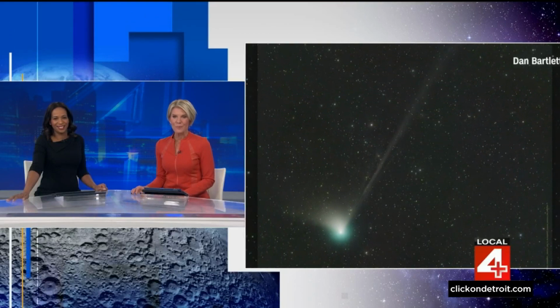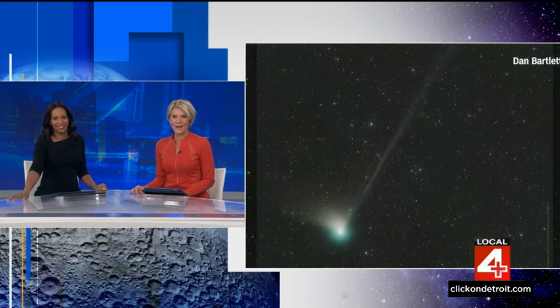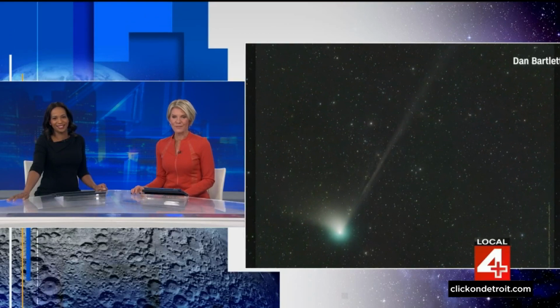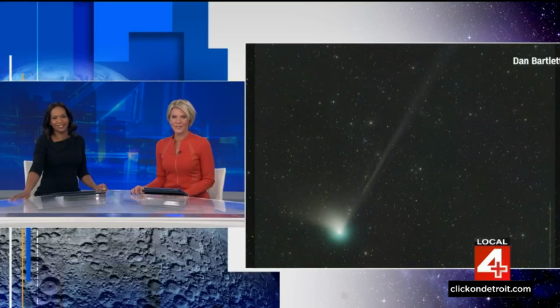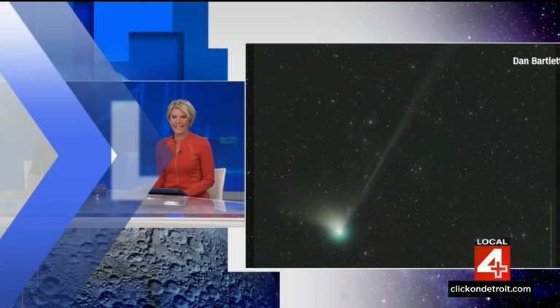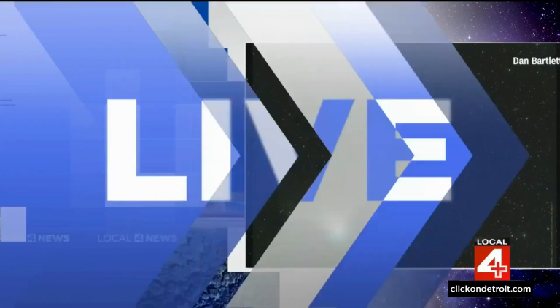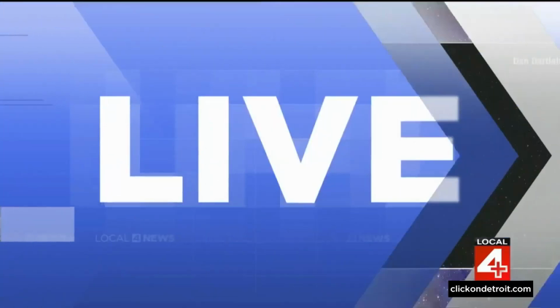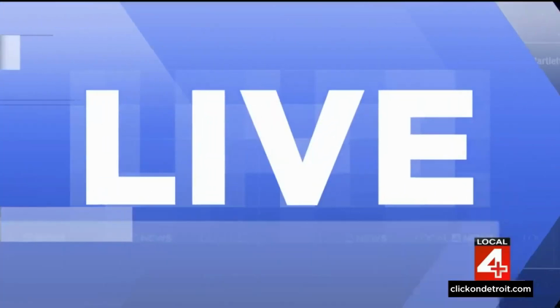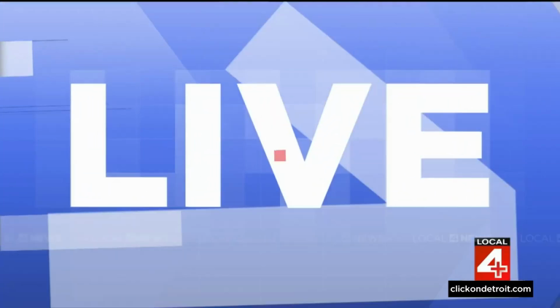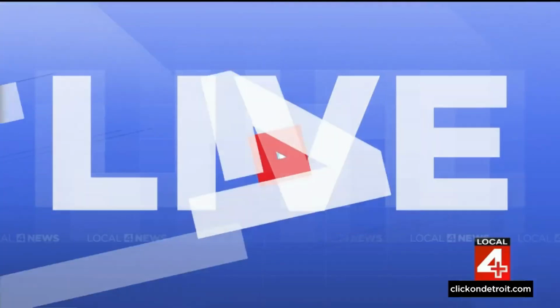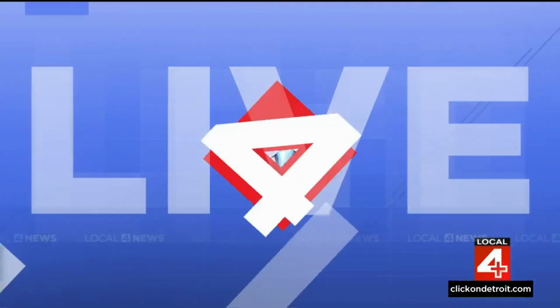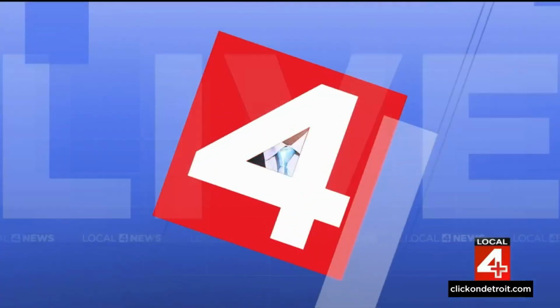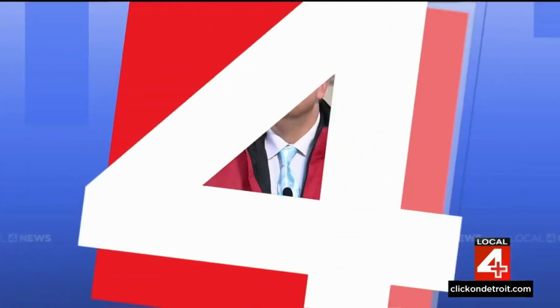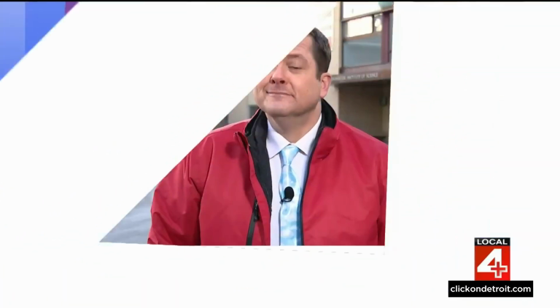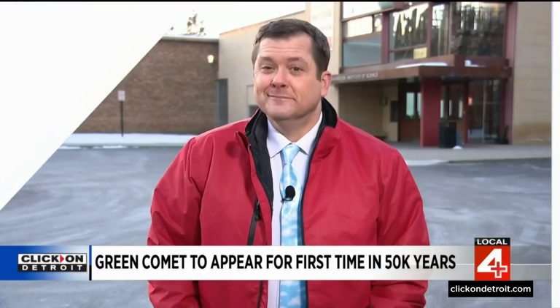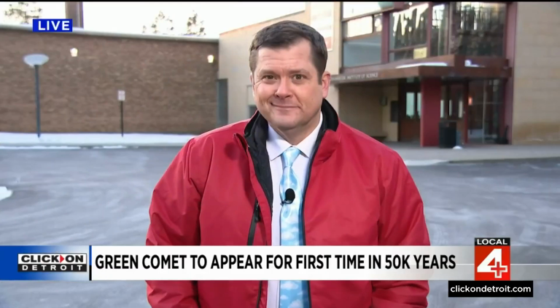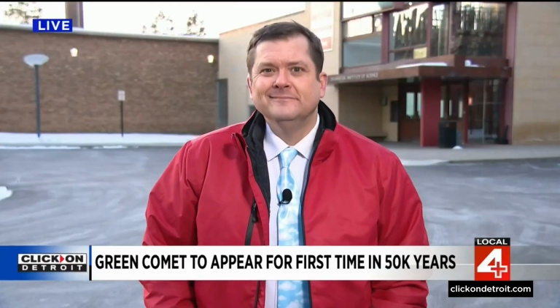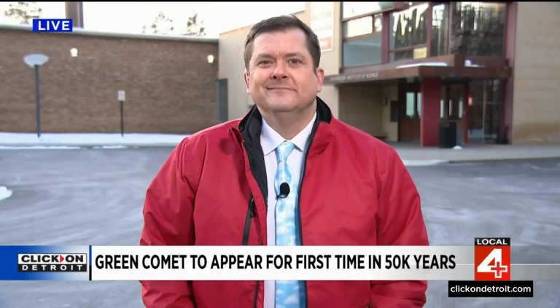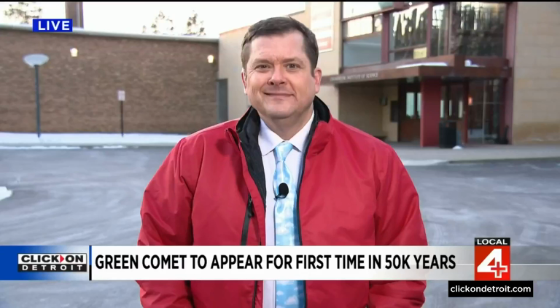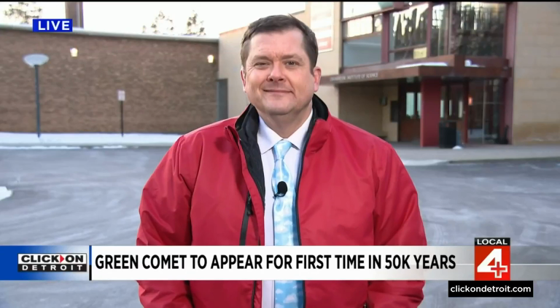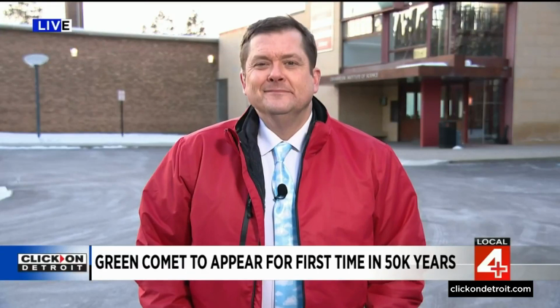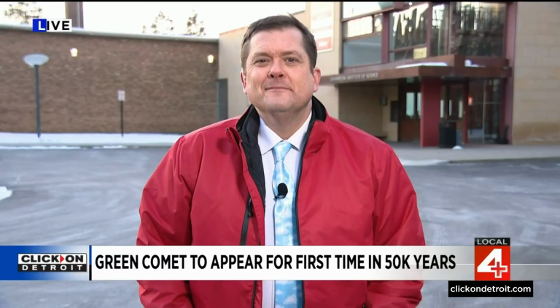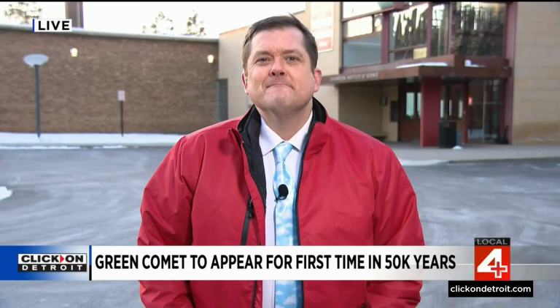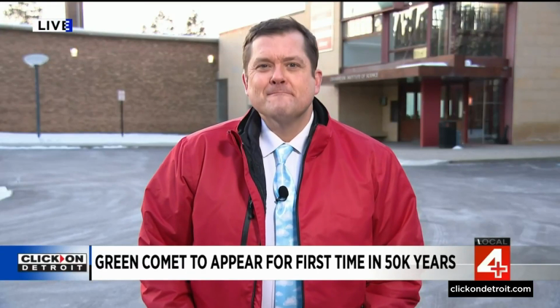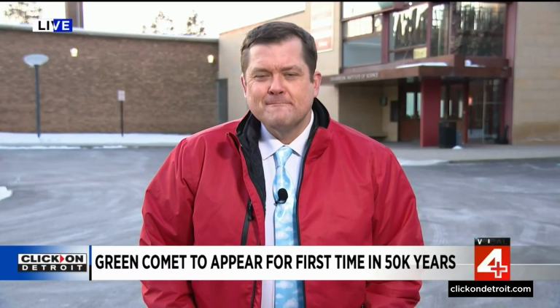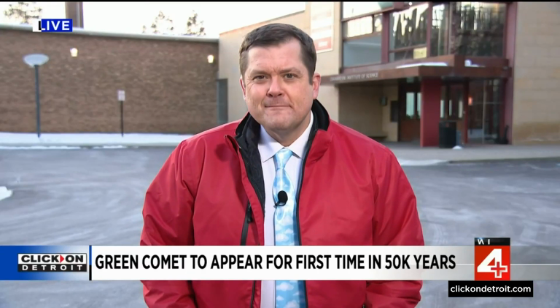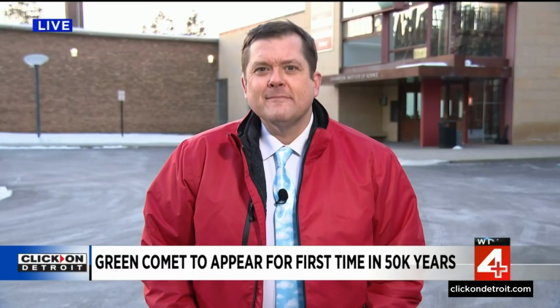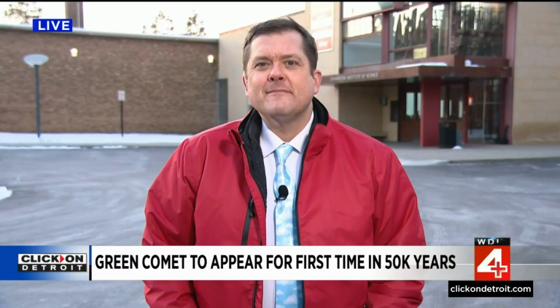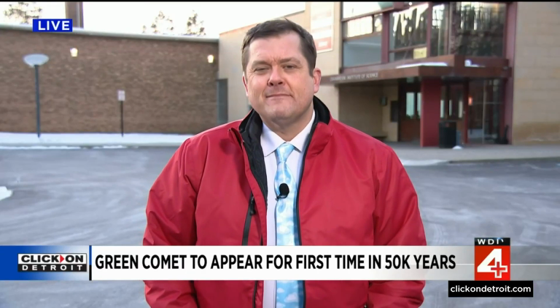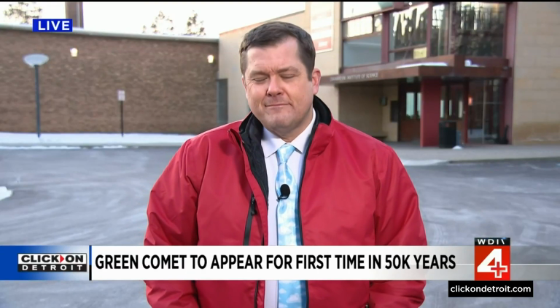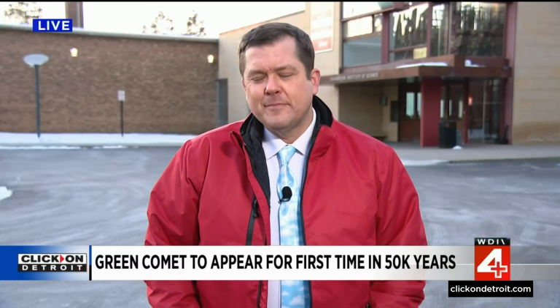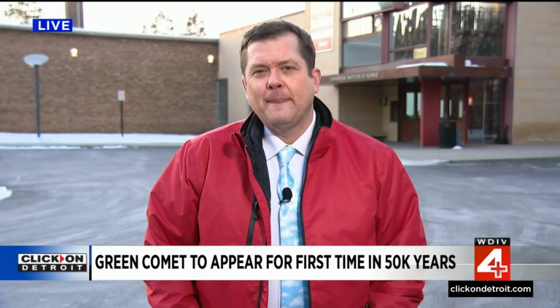Brandon Ruh is live tonight for us at the Cranbrook Institute of Science. So Brandon, how can we check it out?